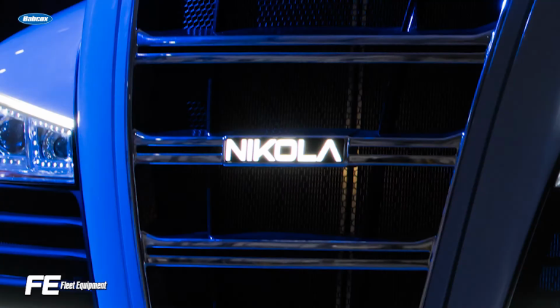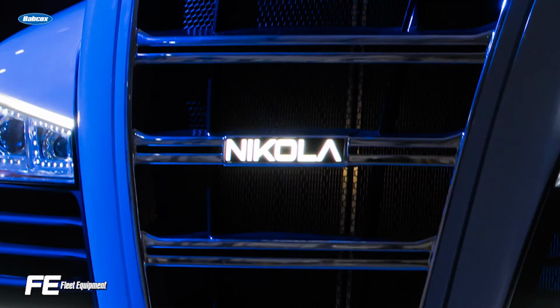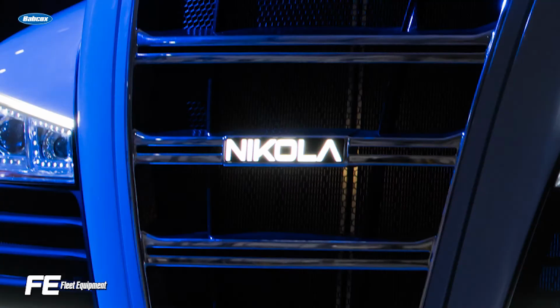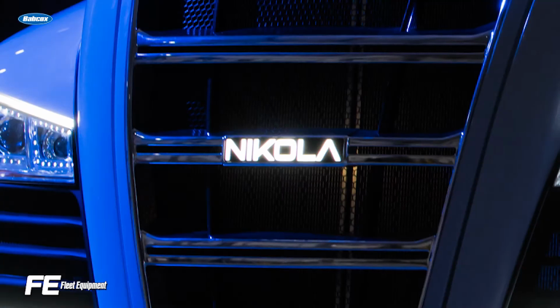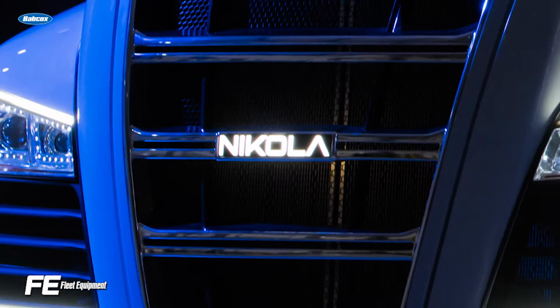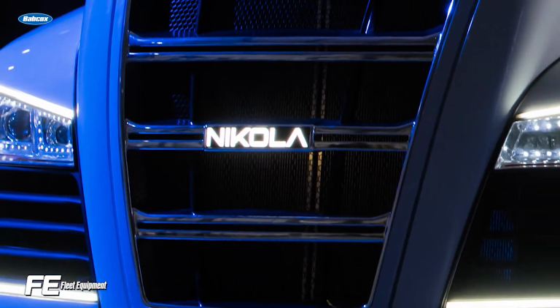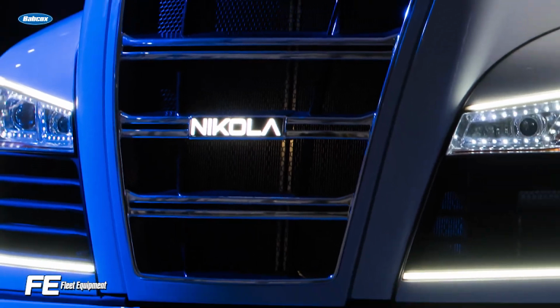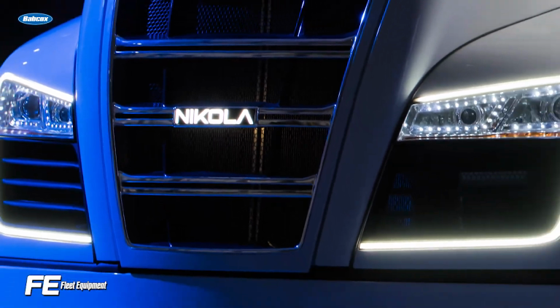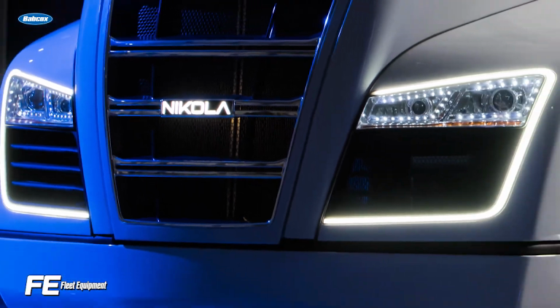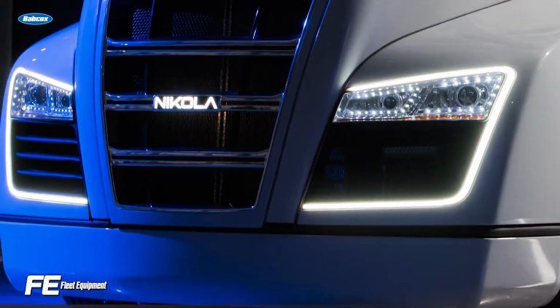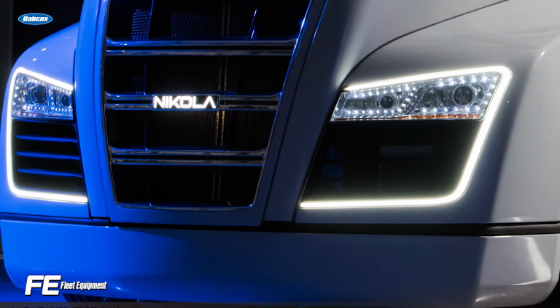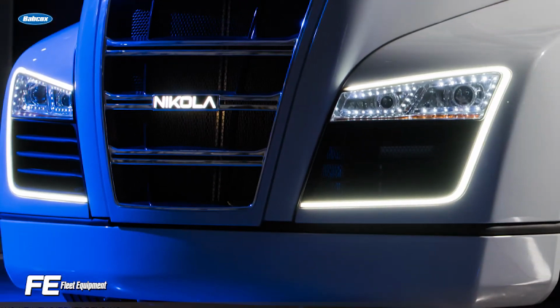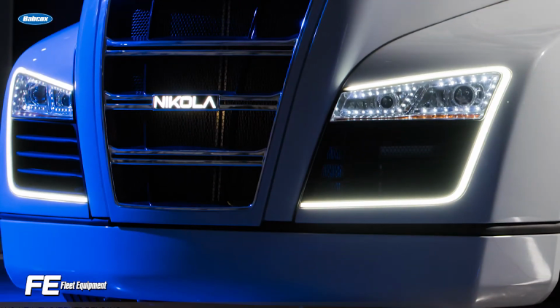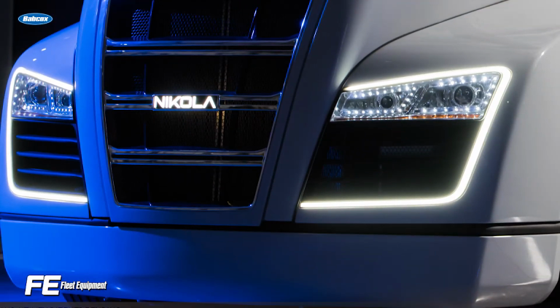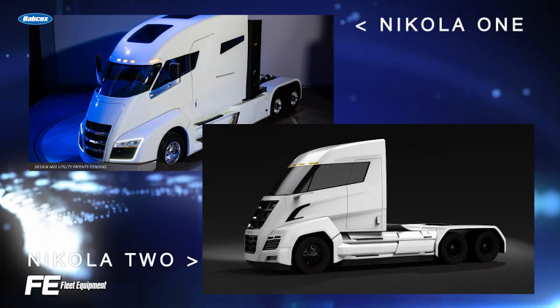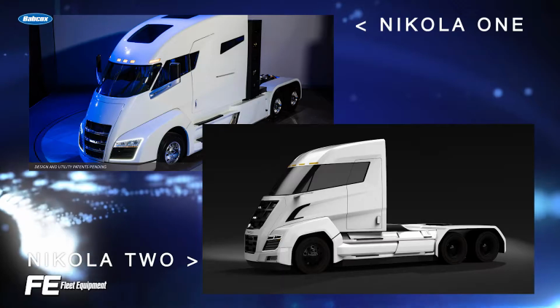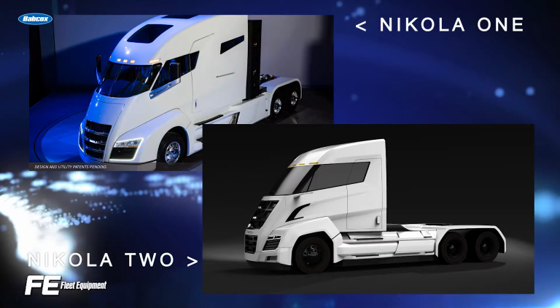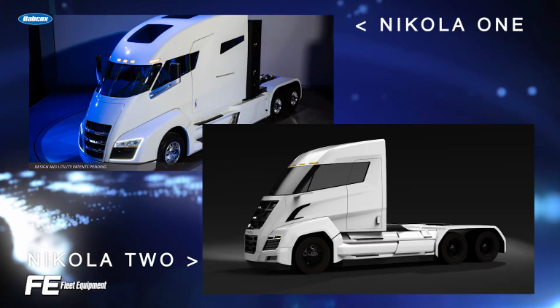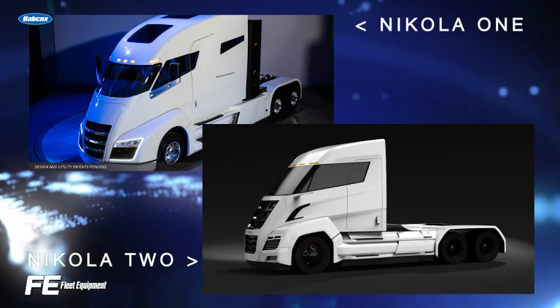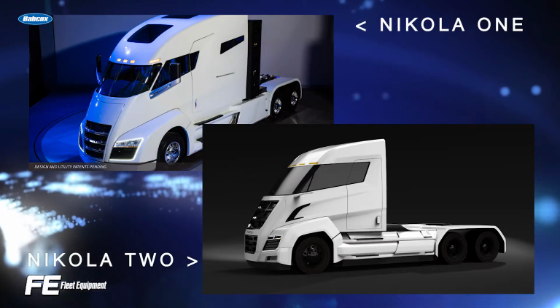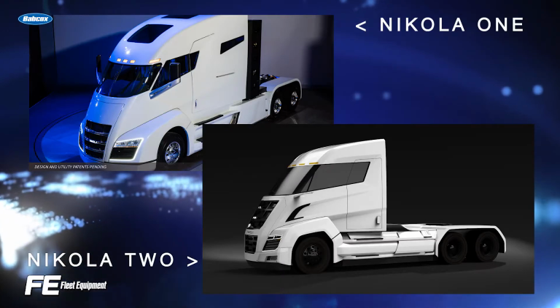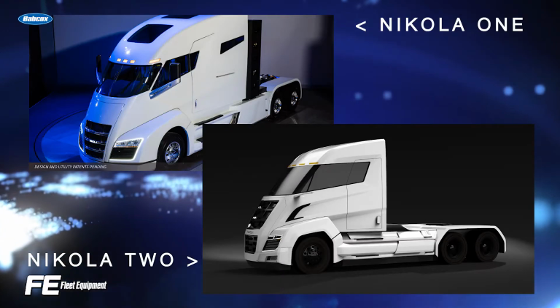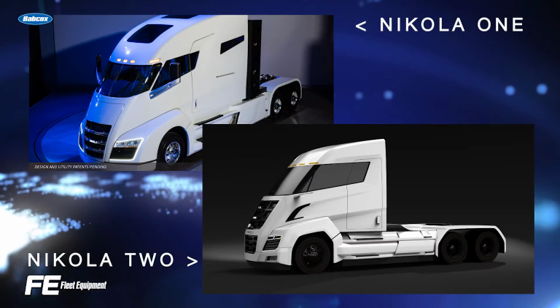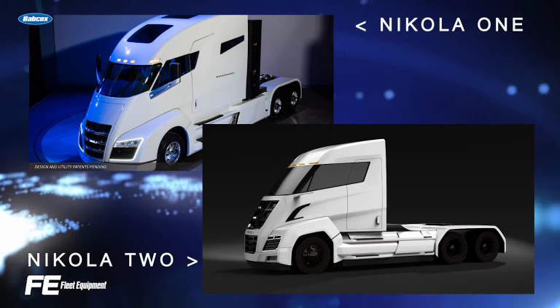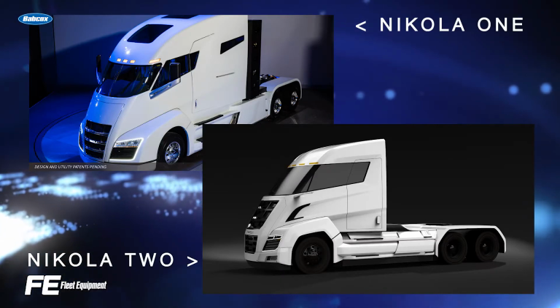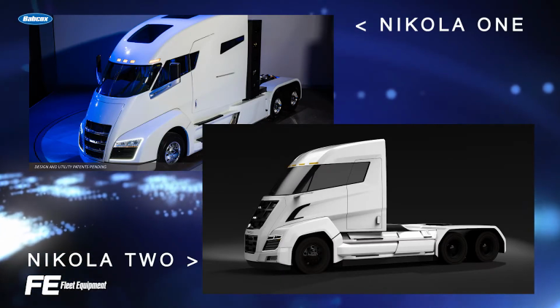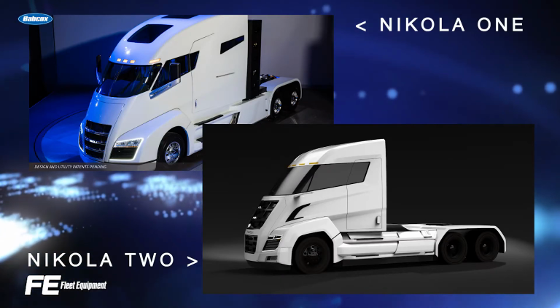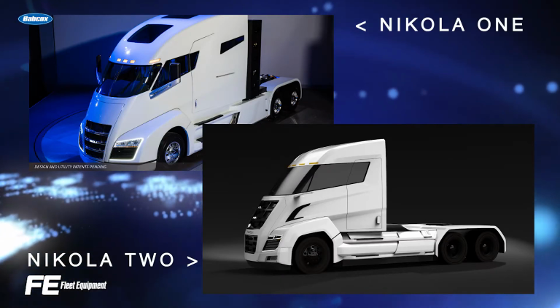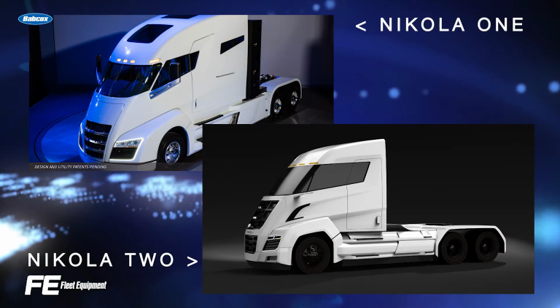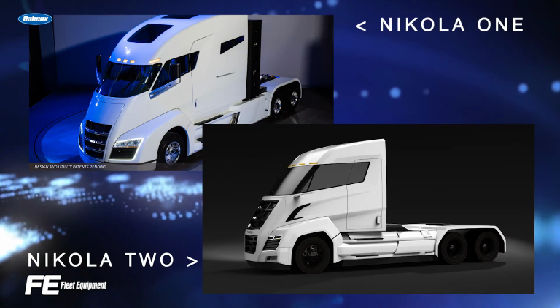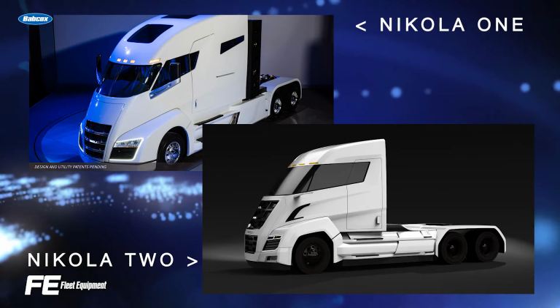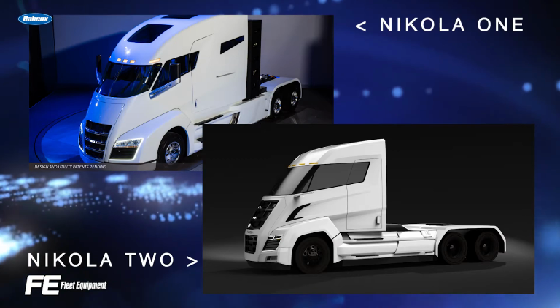Nikola, a new player in the heavy duty truck space, announced that its One and Two hydrogen electric trucks are due in the market by the fourth quarter of this year.